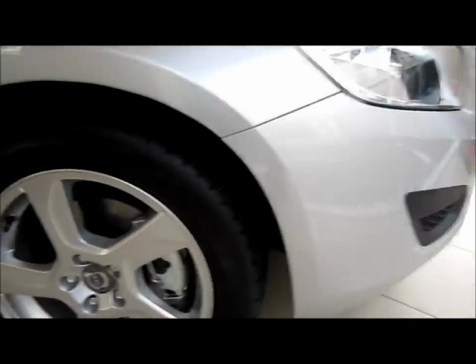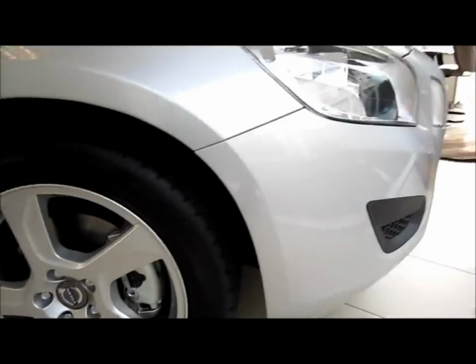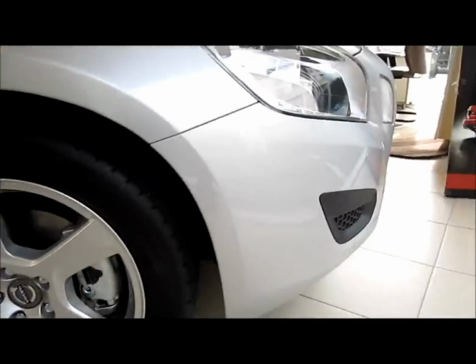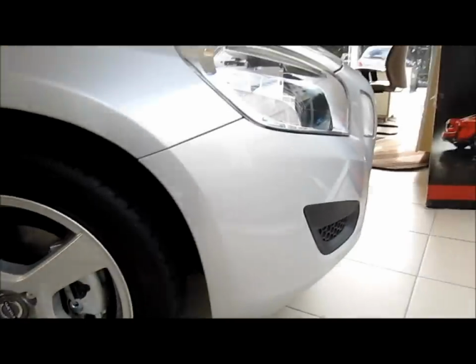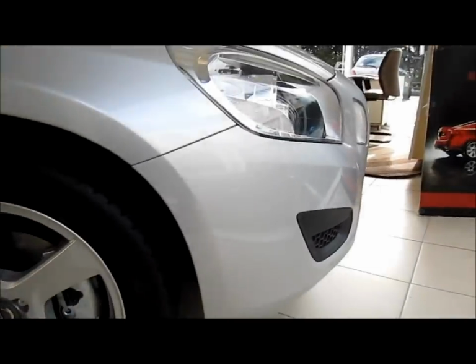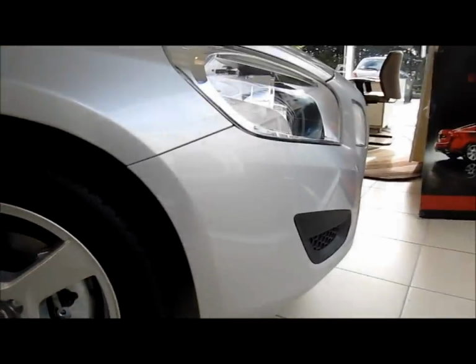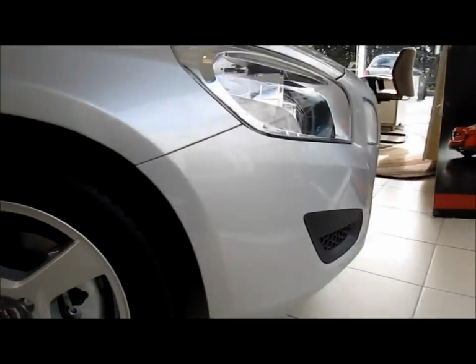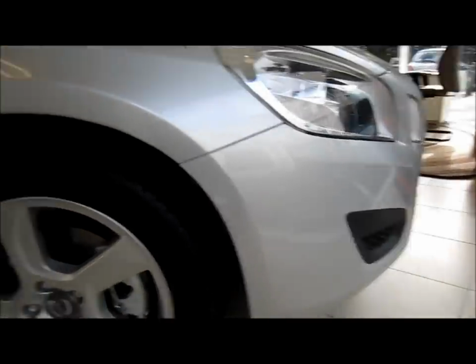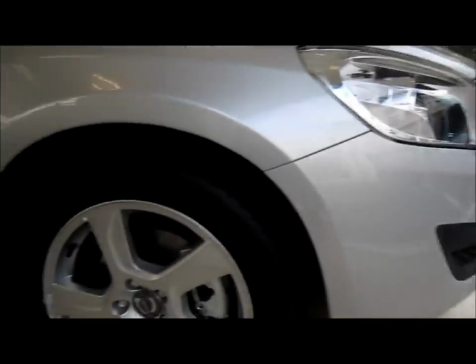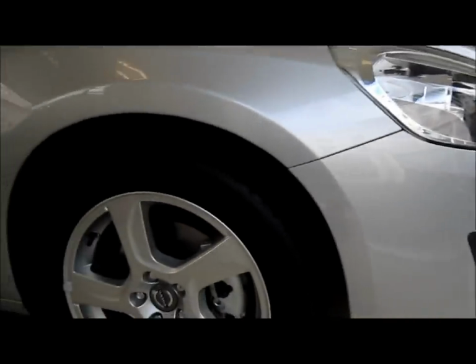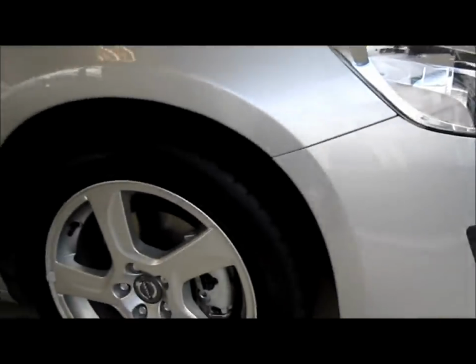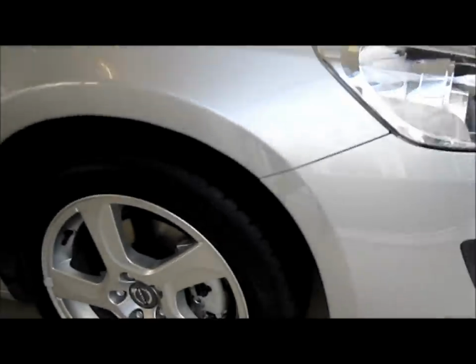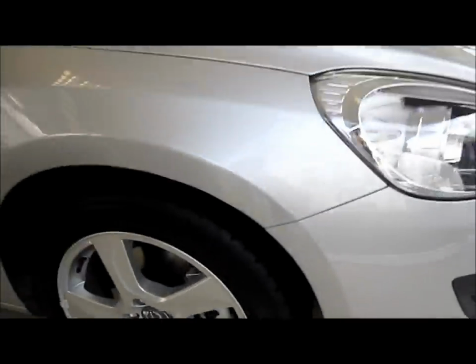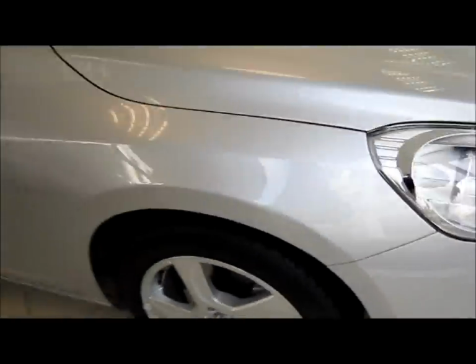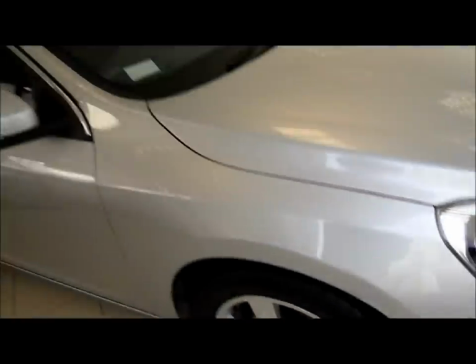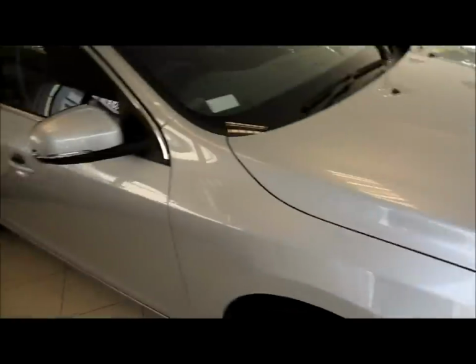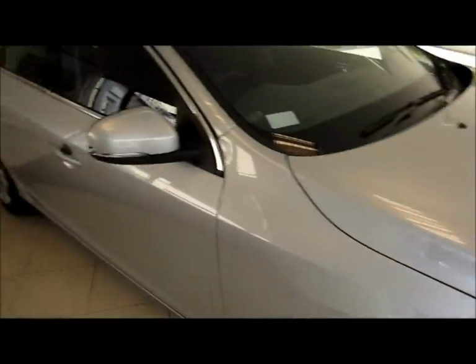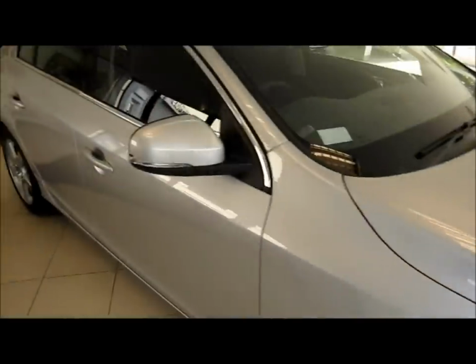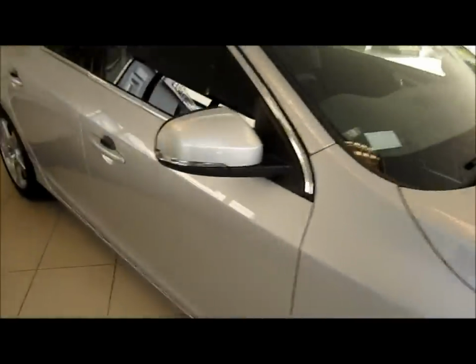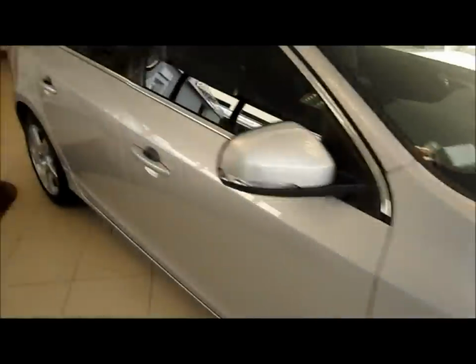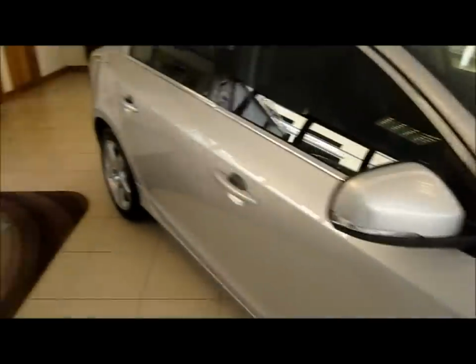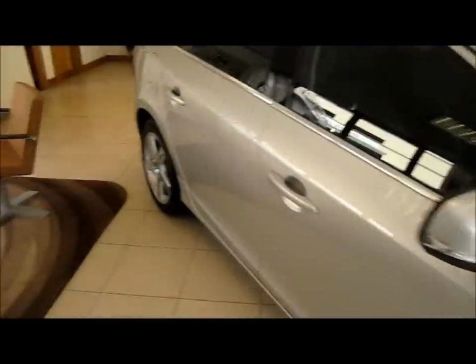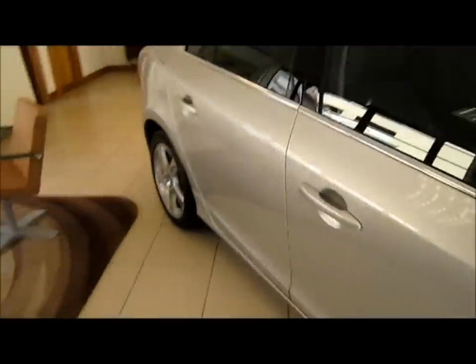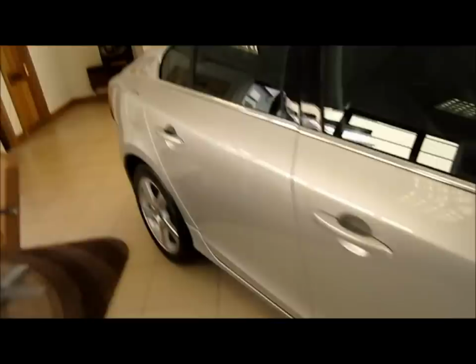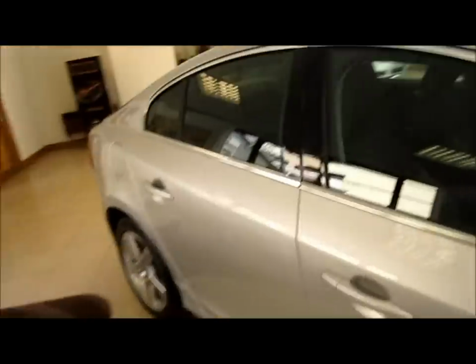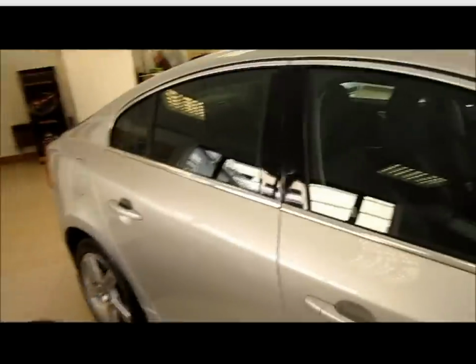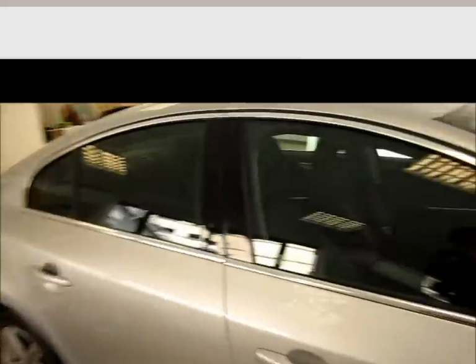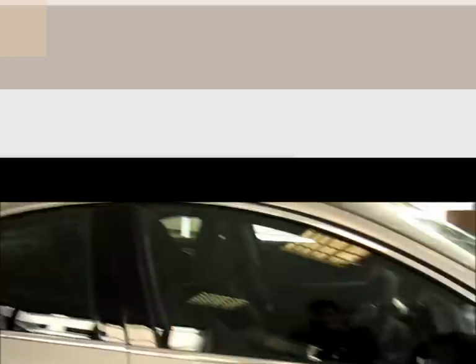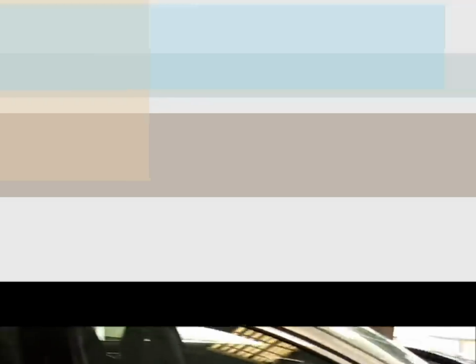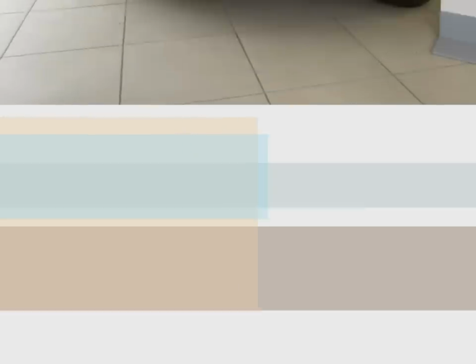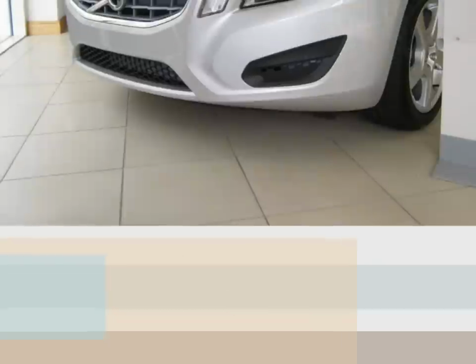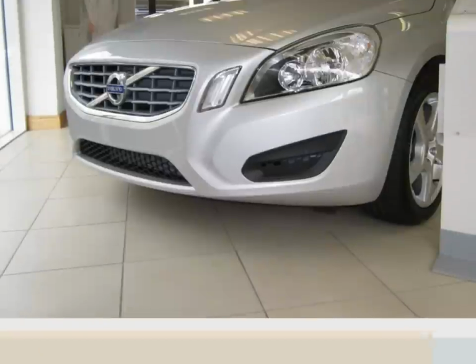Well everyone, I hope you enjoyed this brief walk-around of the Volvo S60 D3. Please stay tuned for more videos to come.